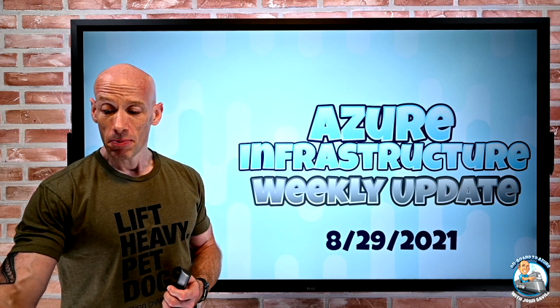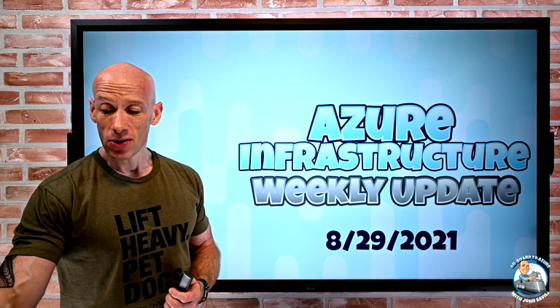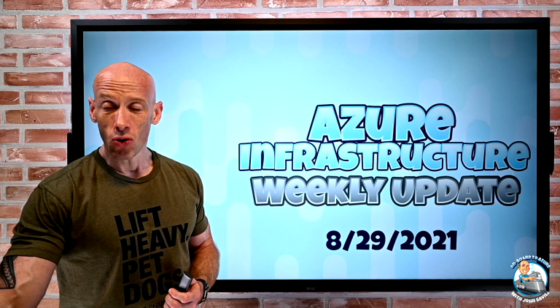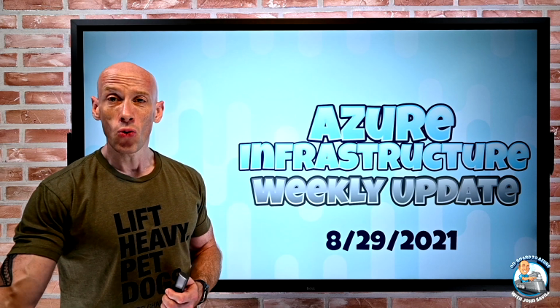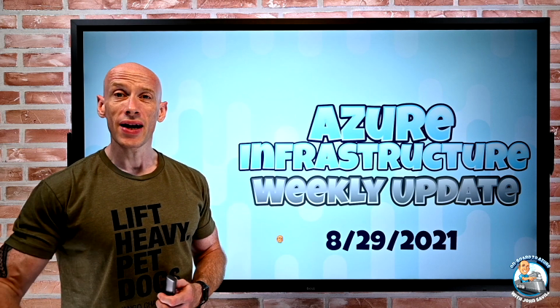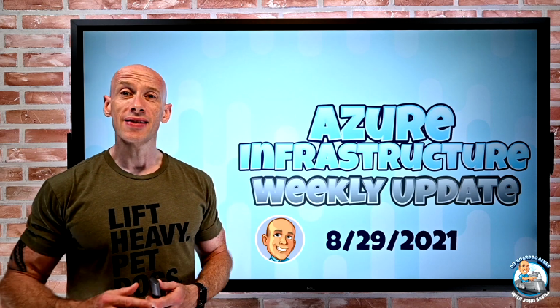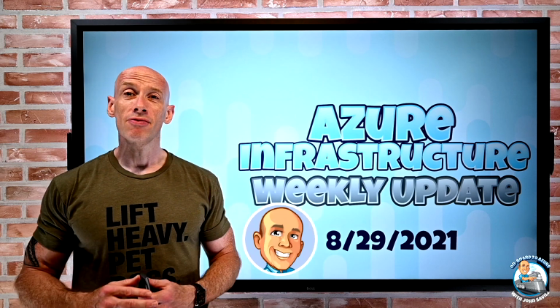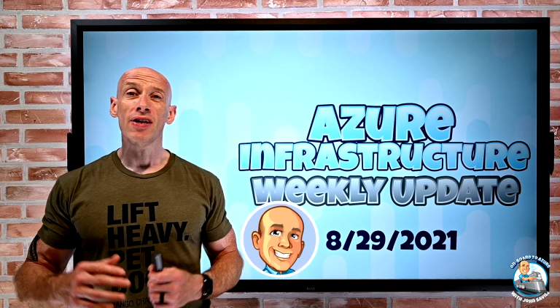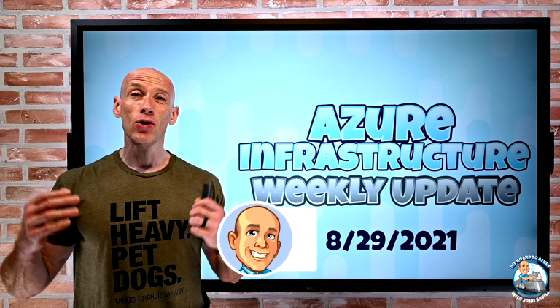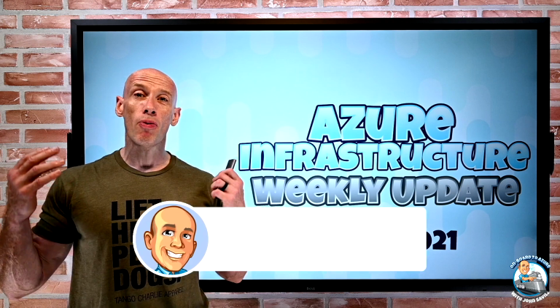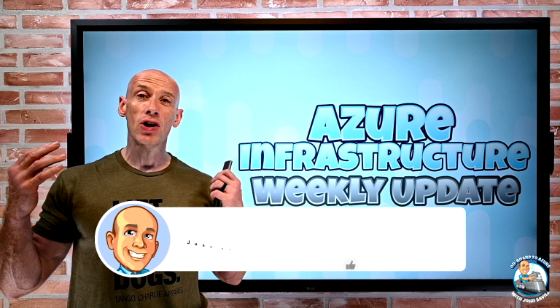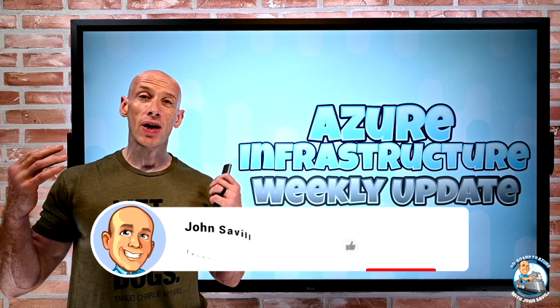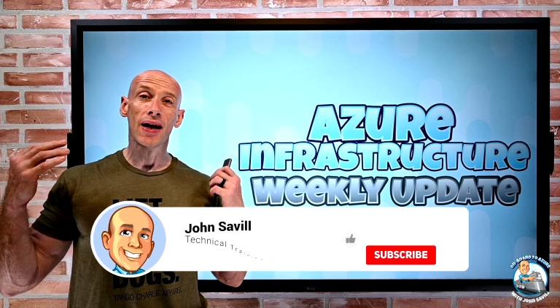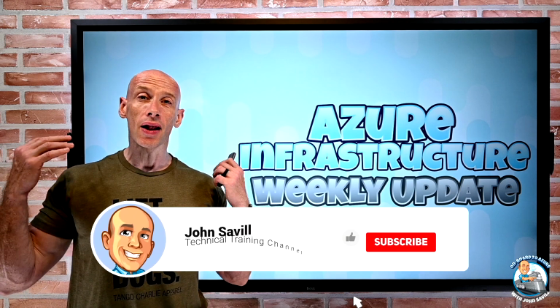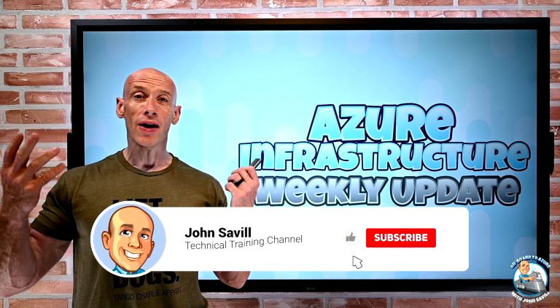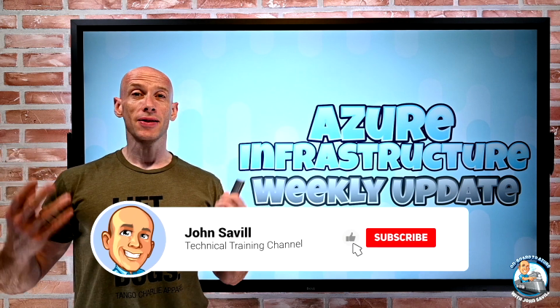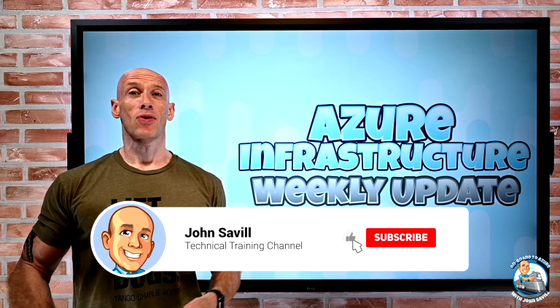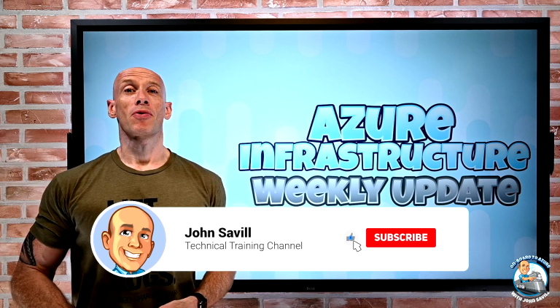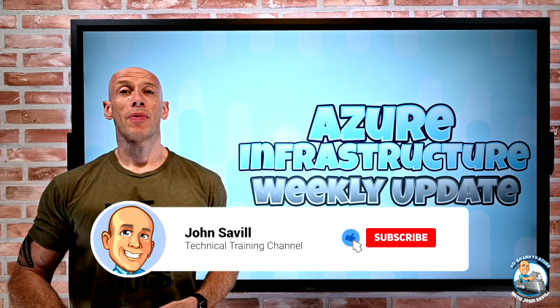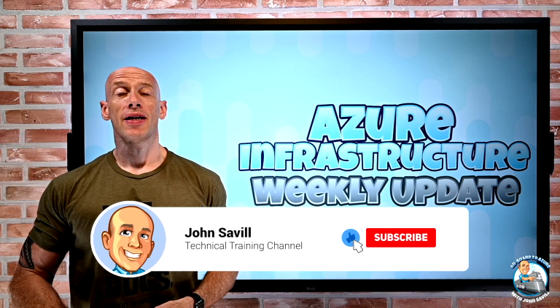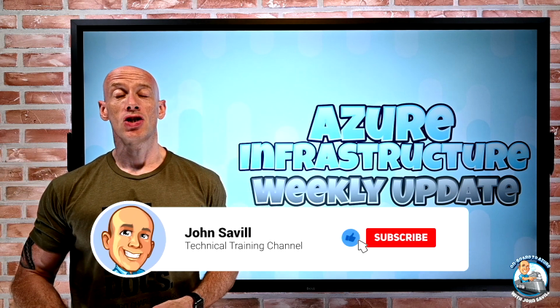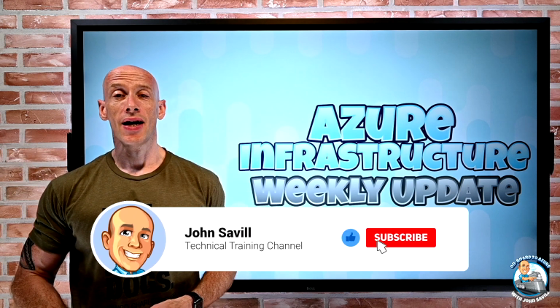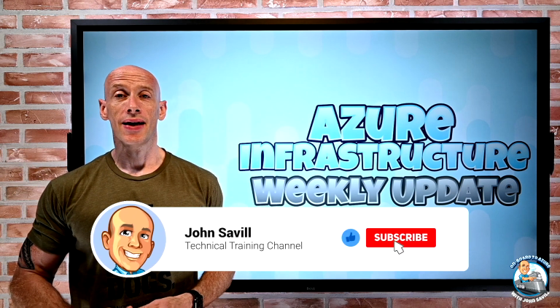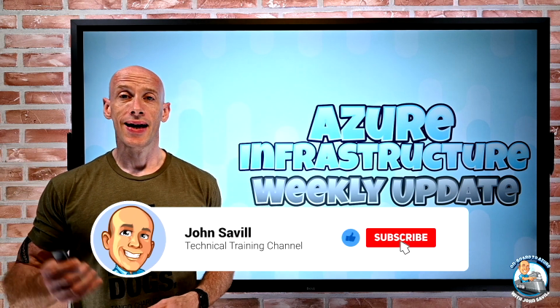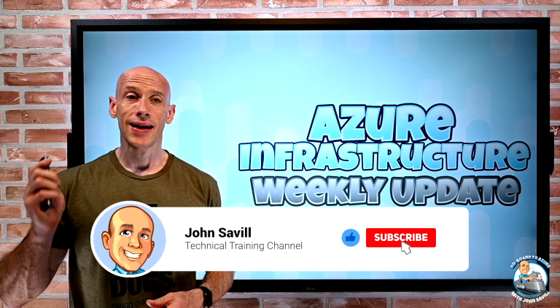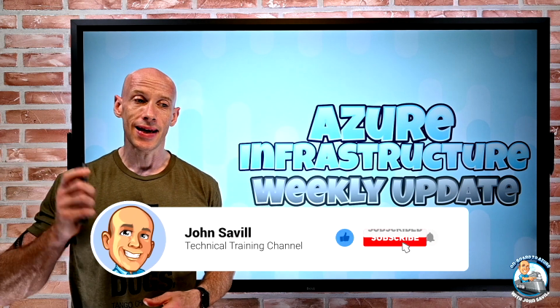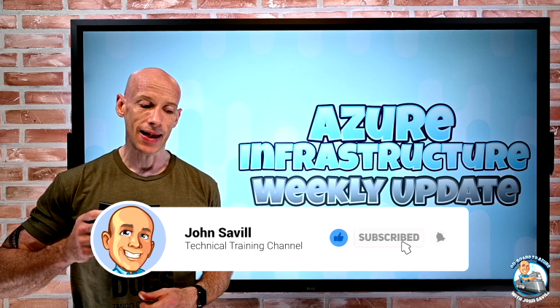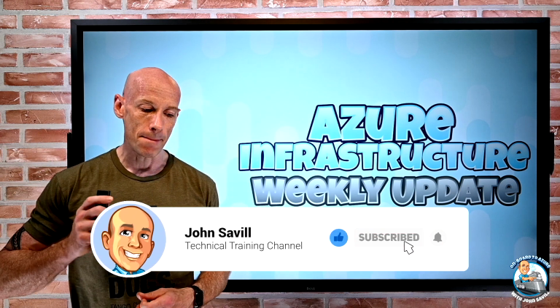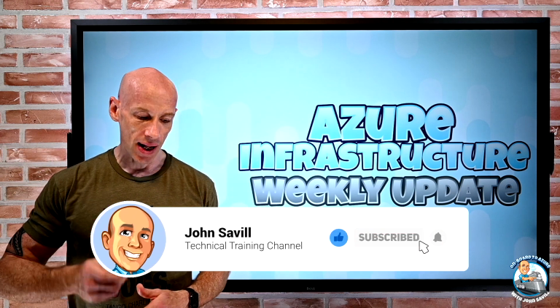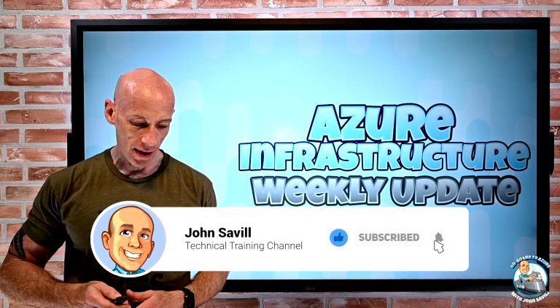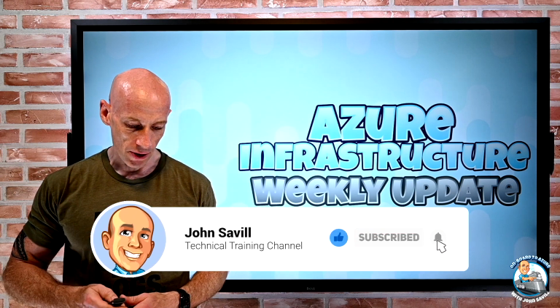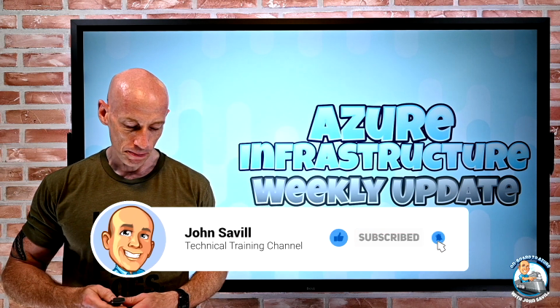But as always, I really do appreciate a like, subscribe, comment and share — and hit that bell icon.